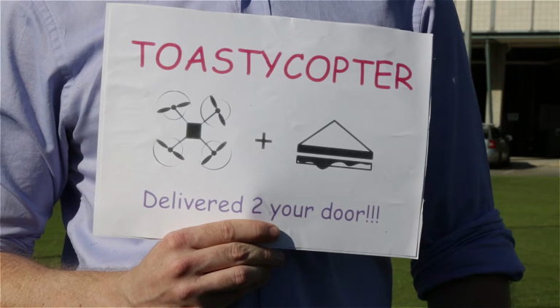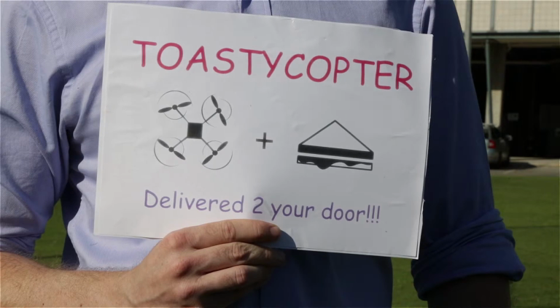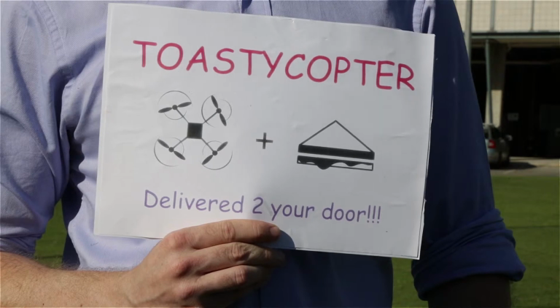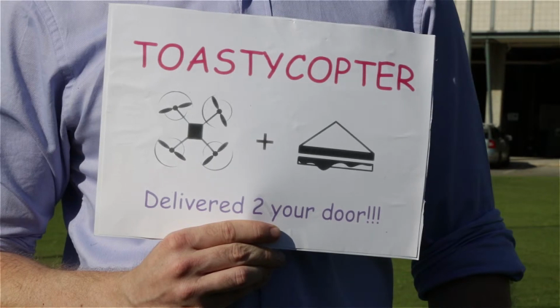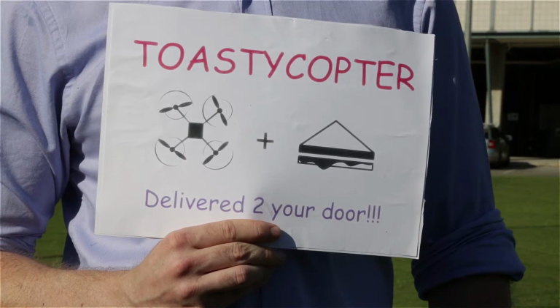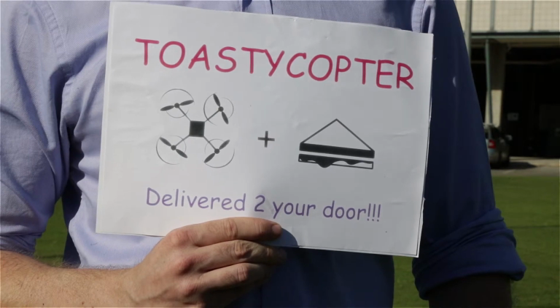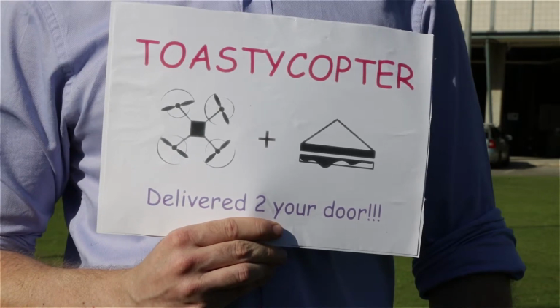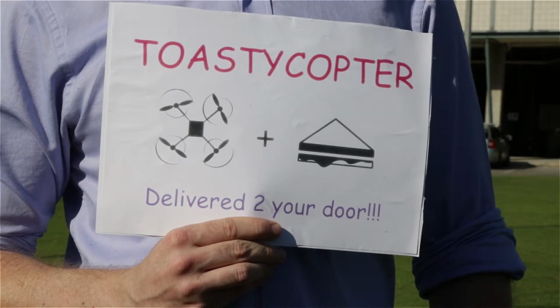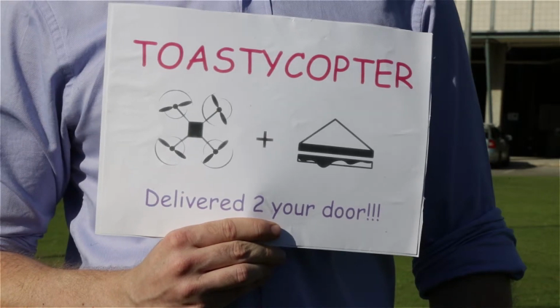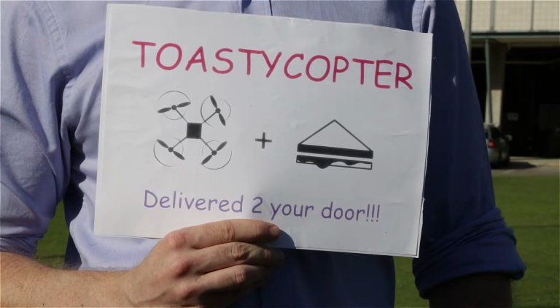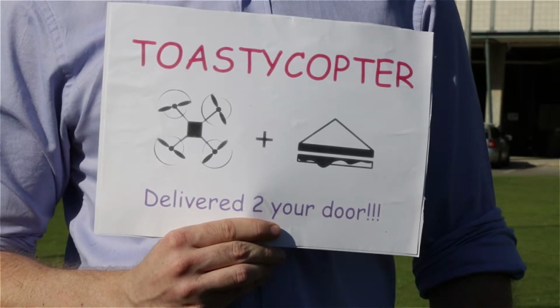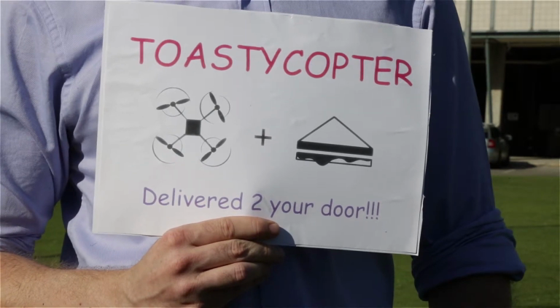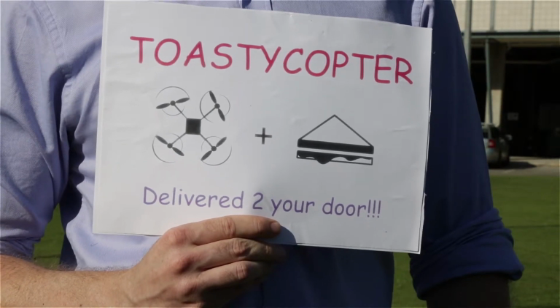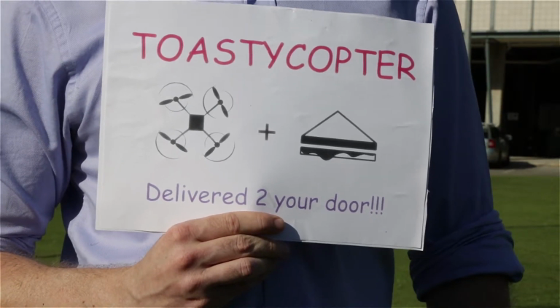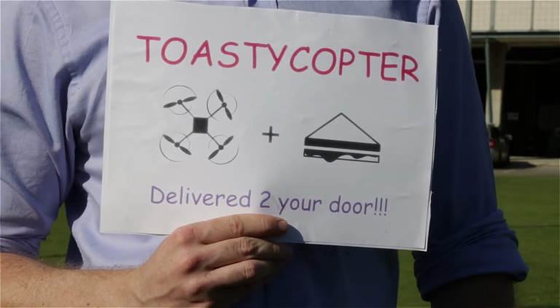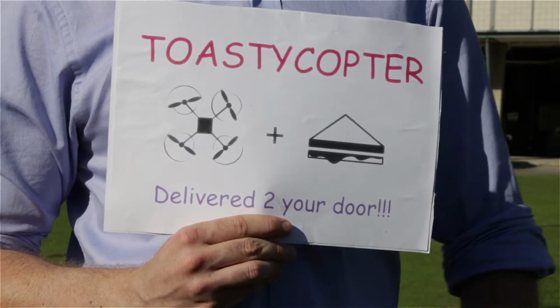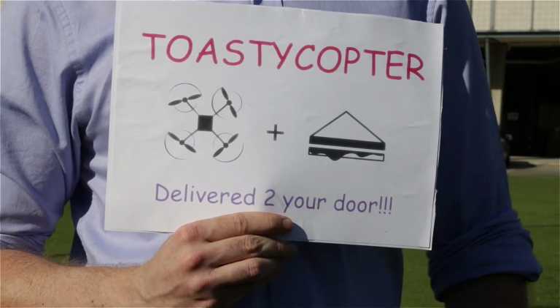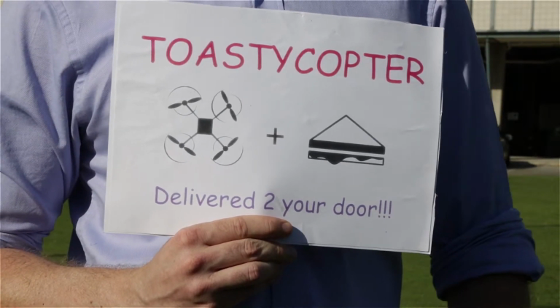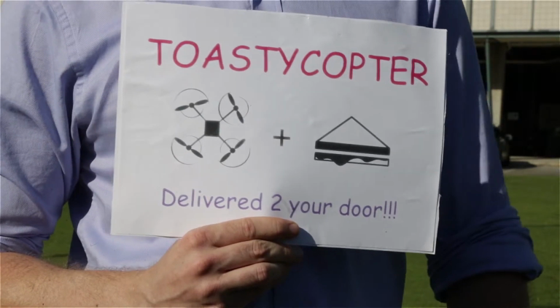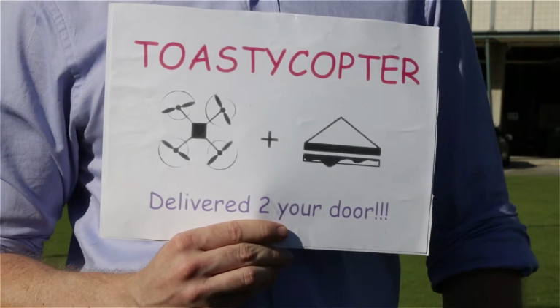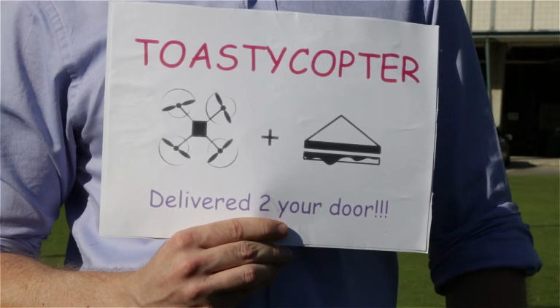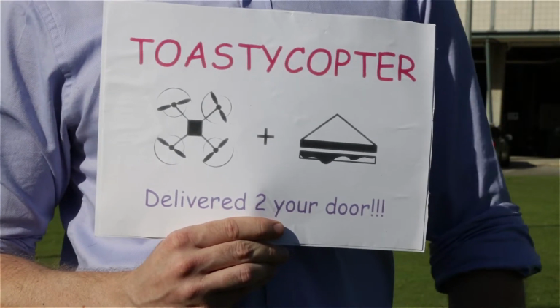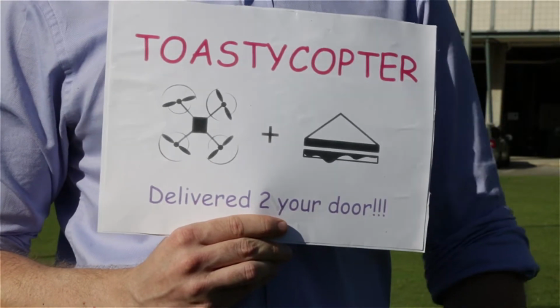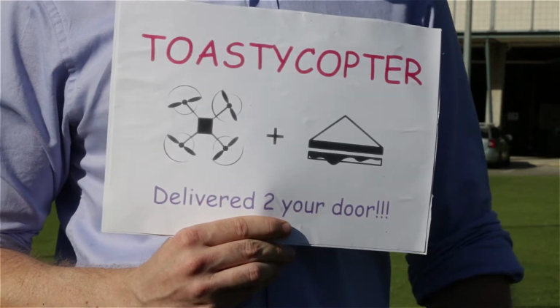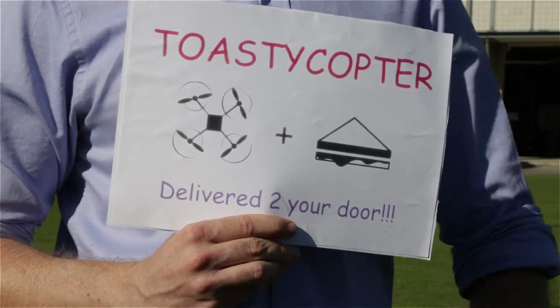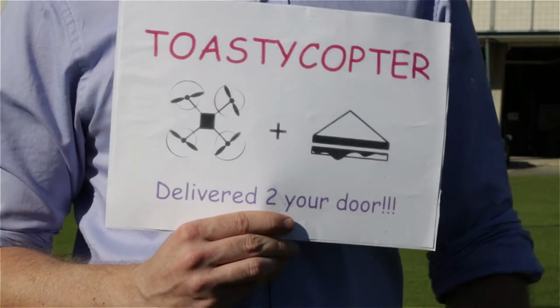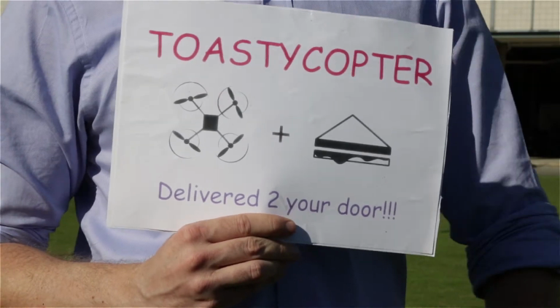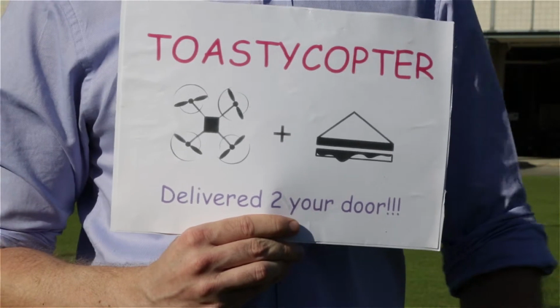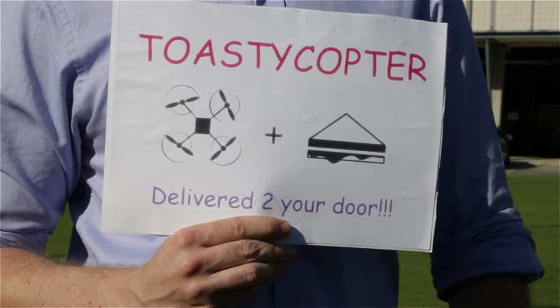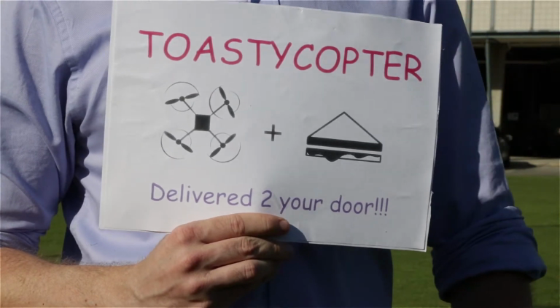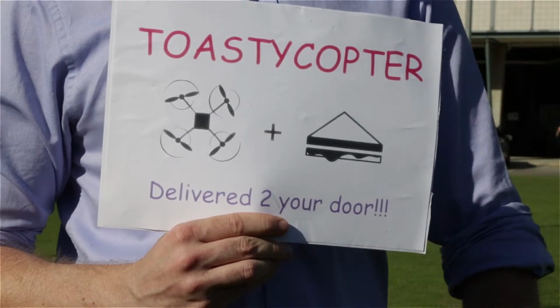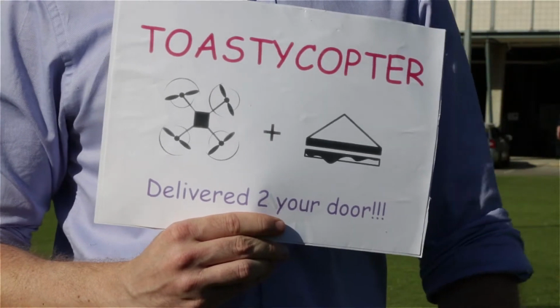So it seems it's not as easy as just ordering a drone off the internet and then advertising your drone-delivered toasted sandwich business.